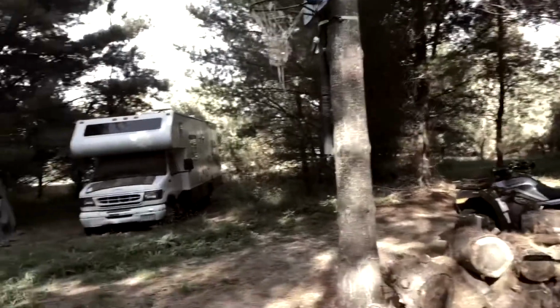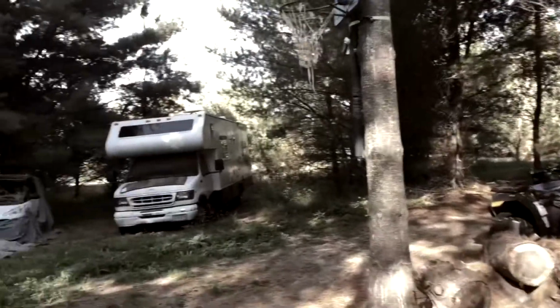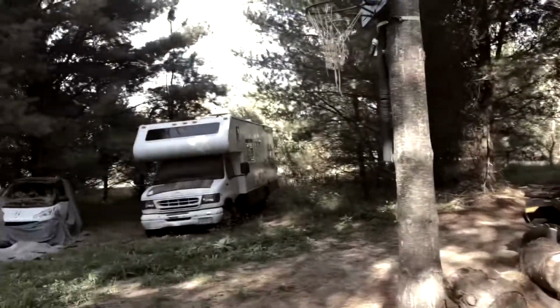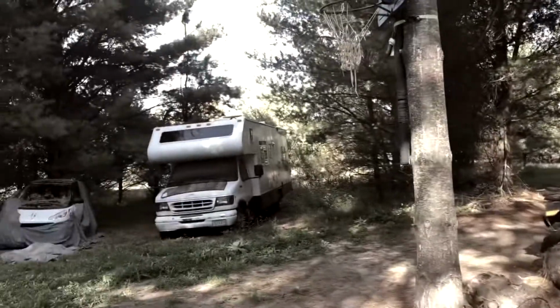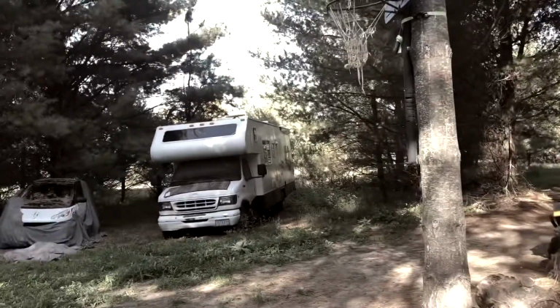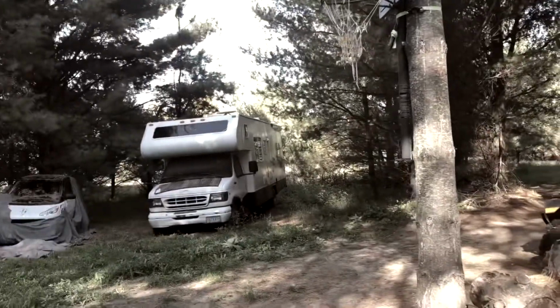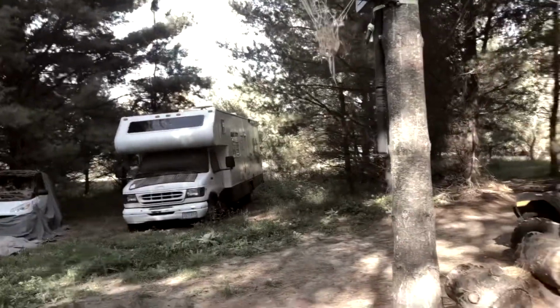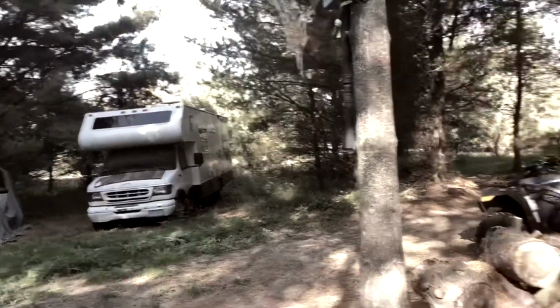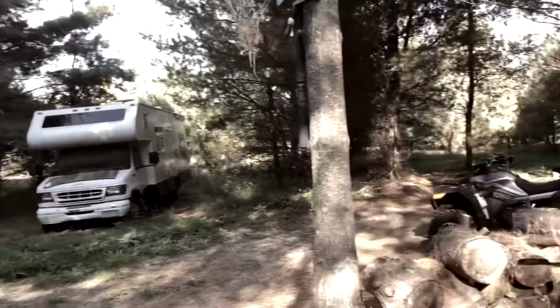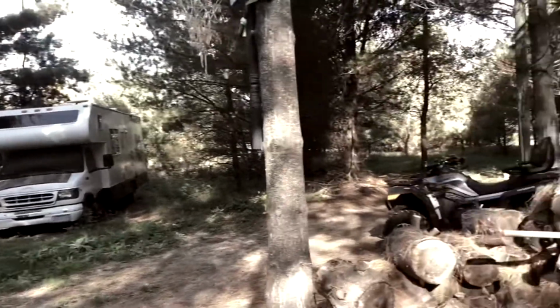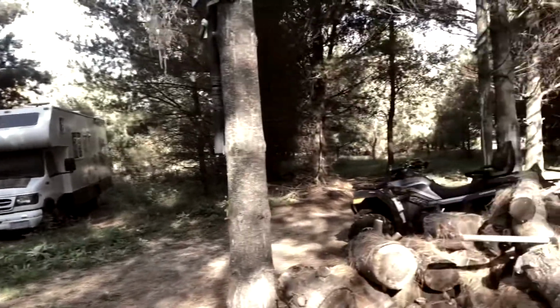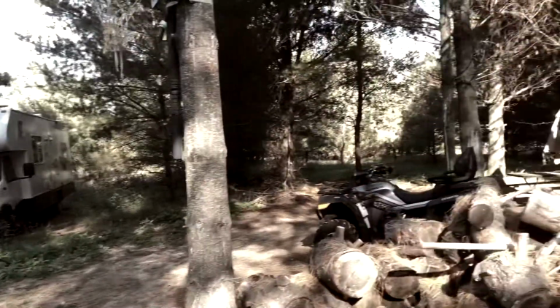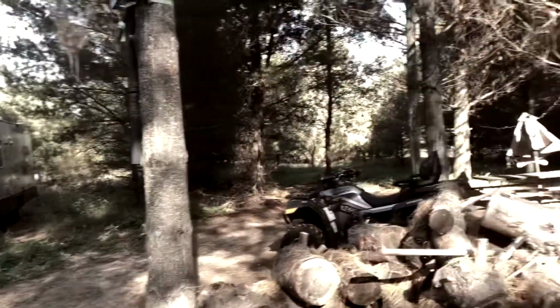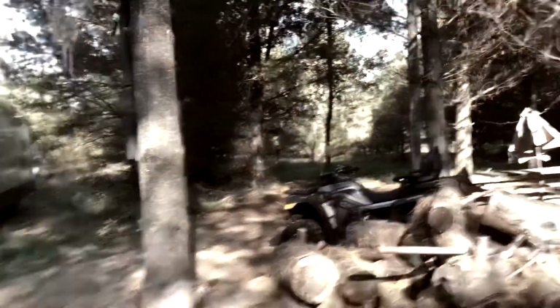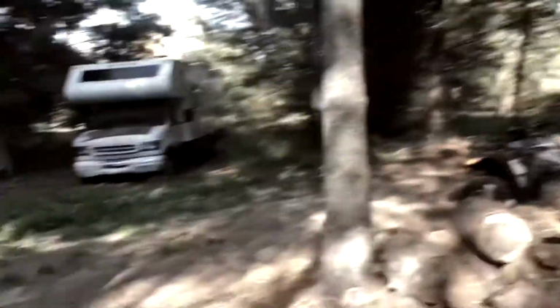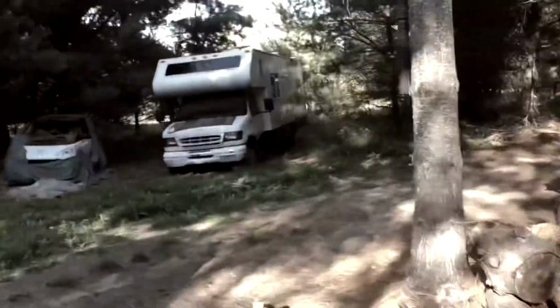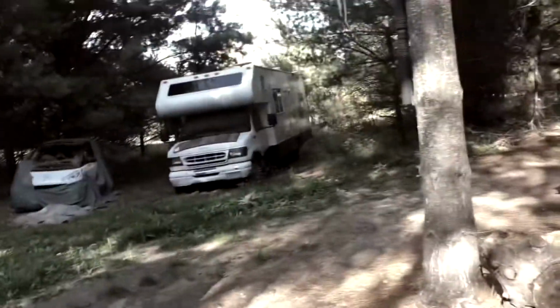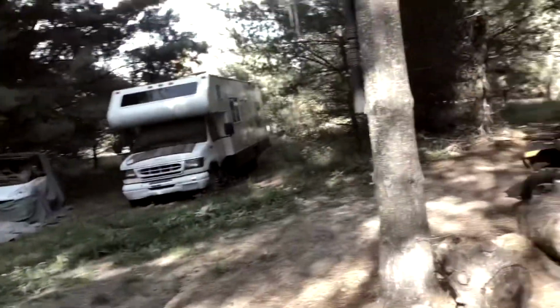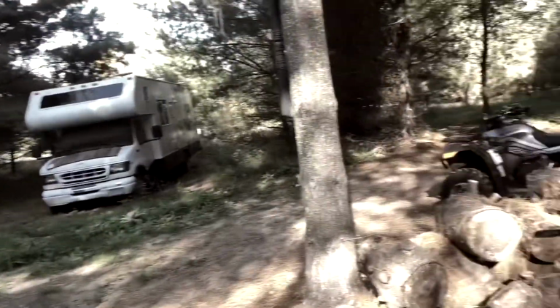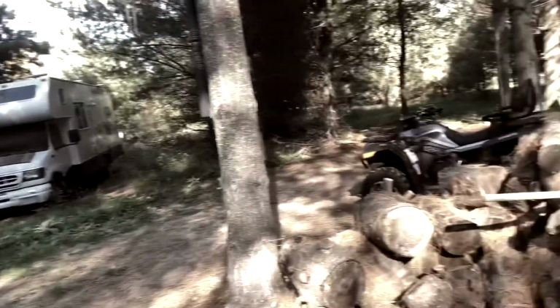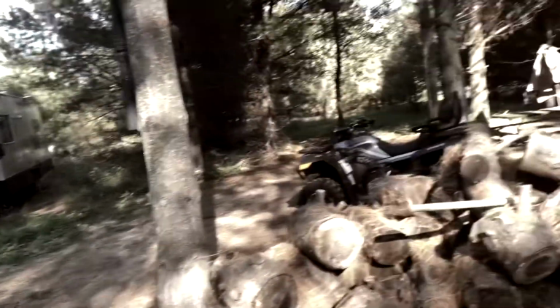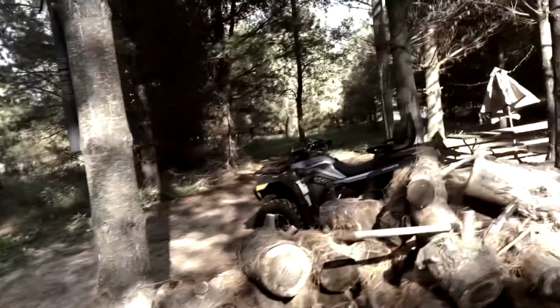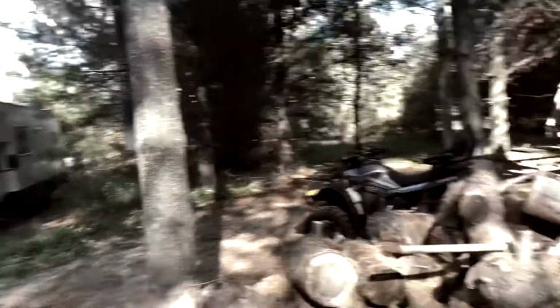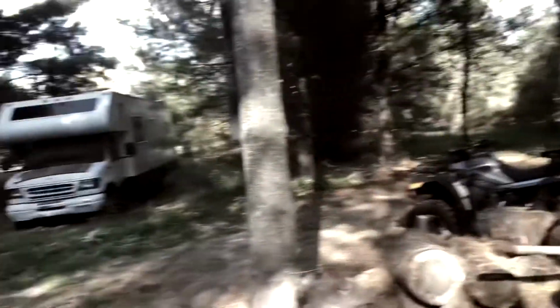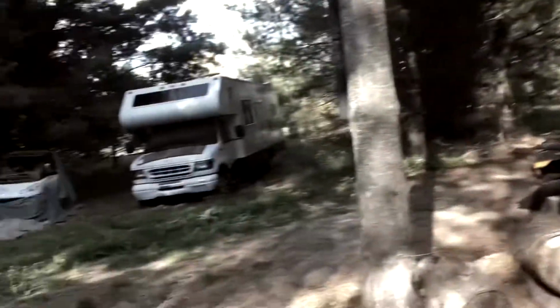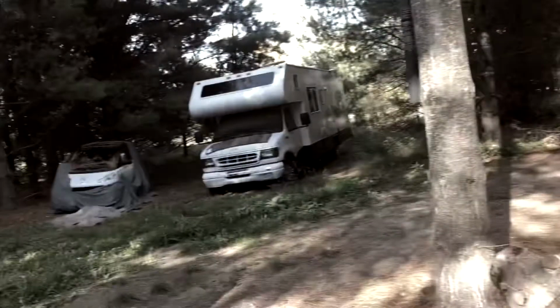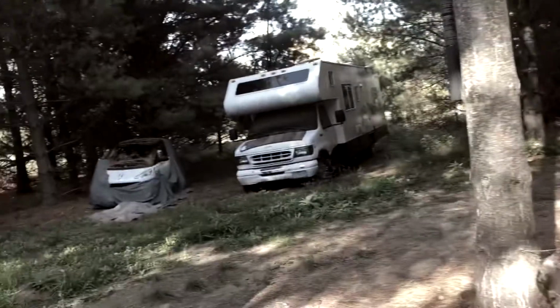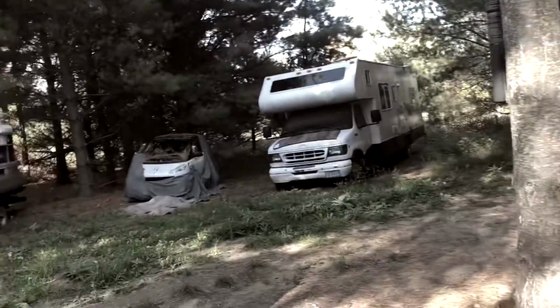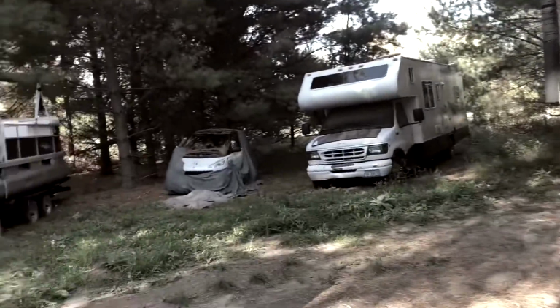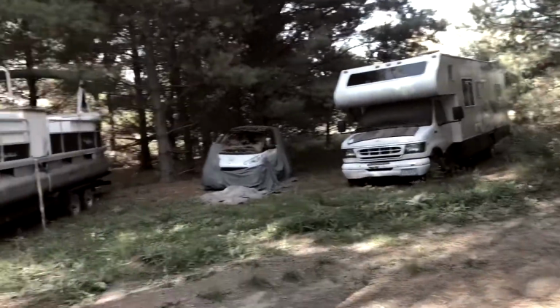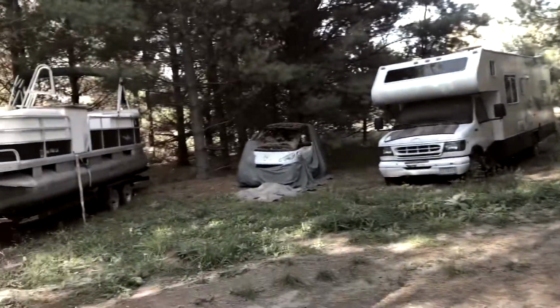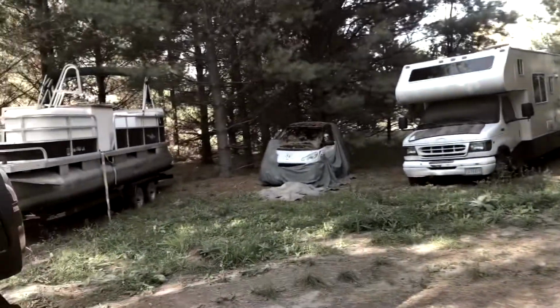I've got my RV and smart car there — we need new covers for those. Our boat is sitting there too.